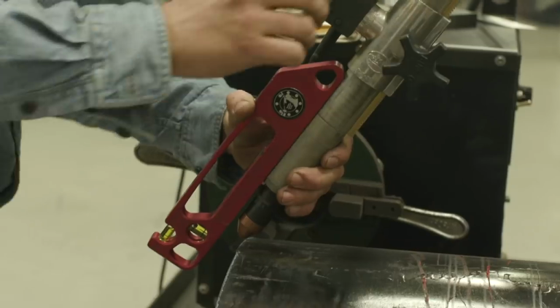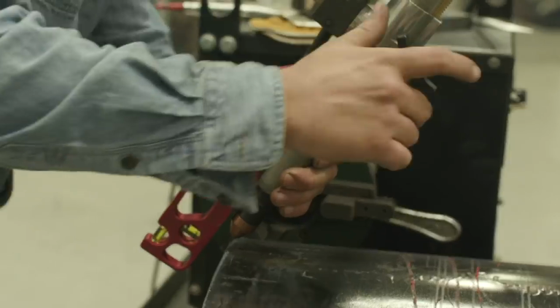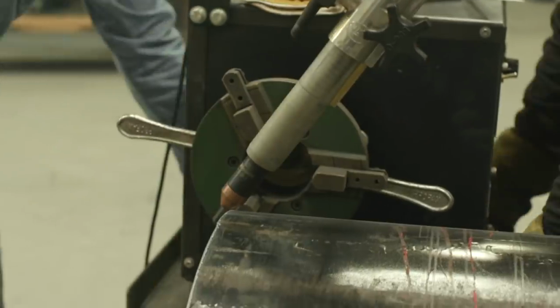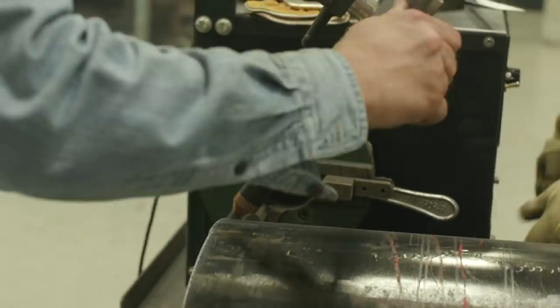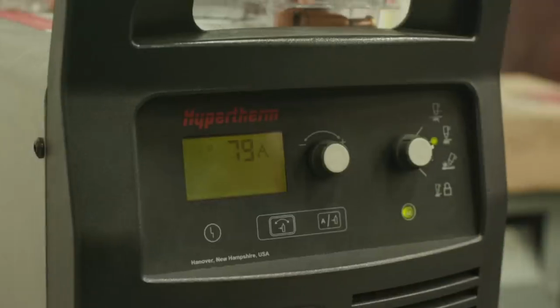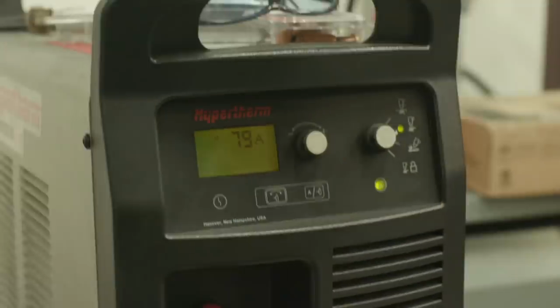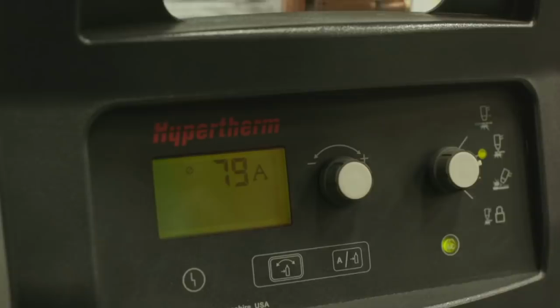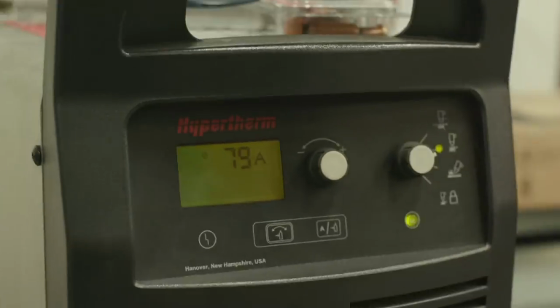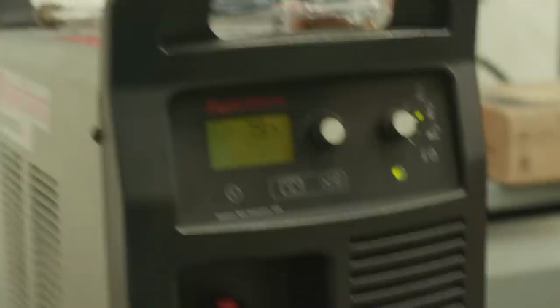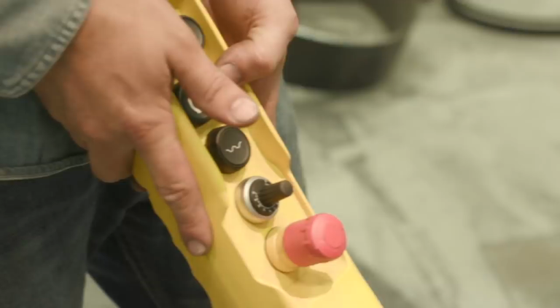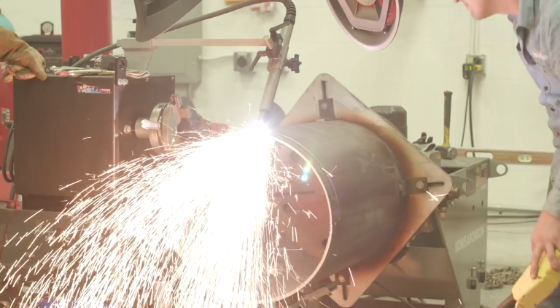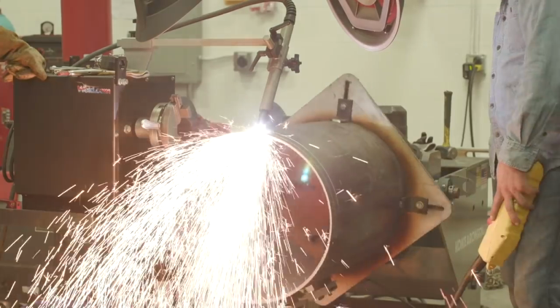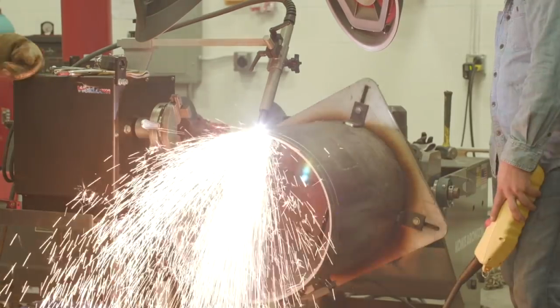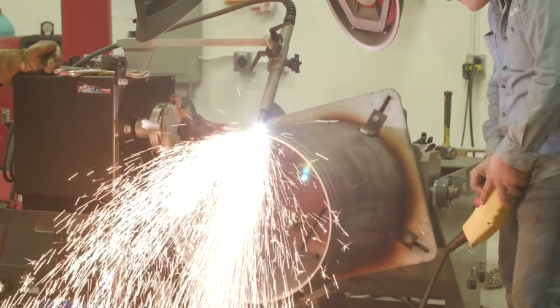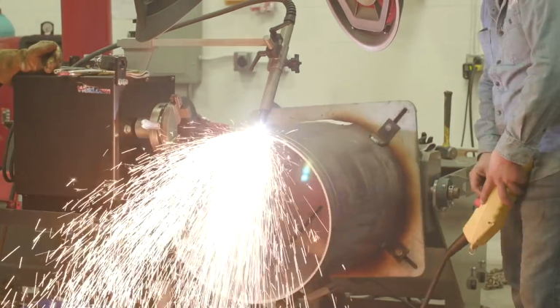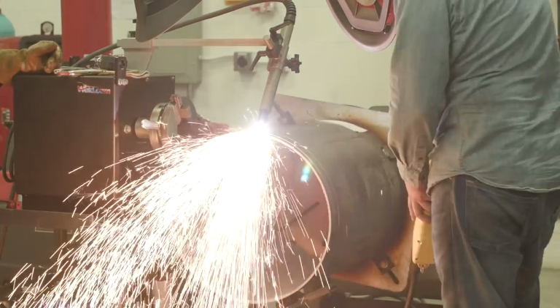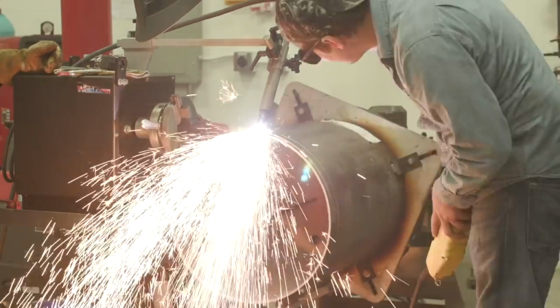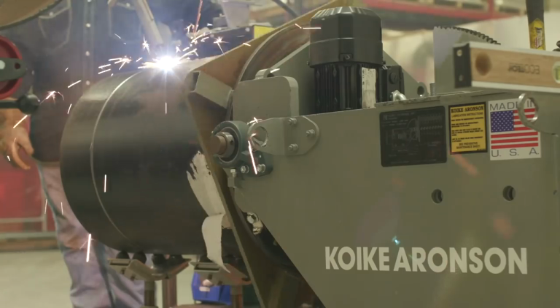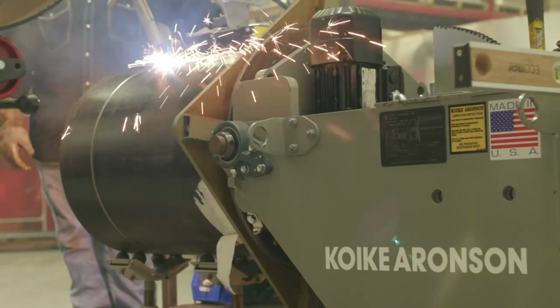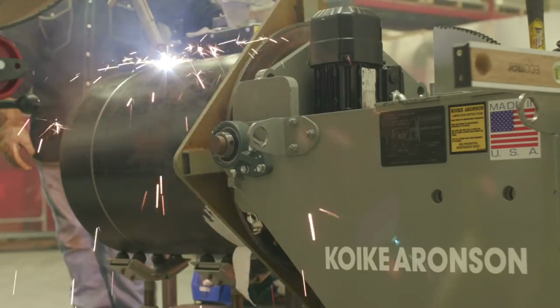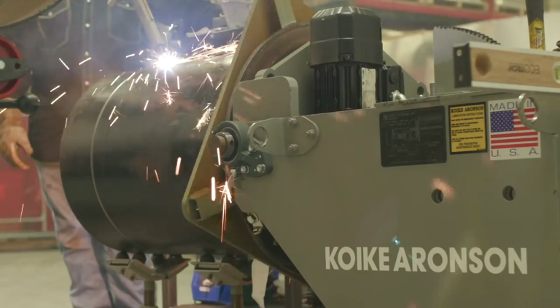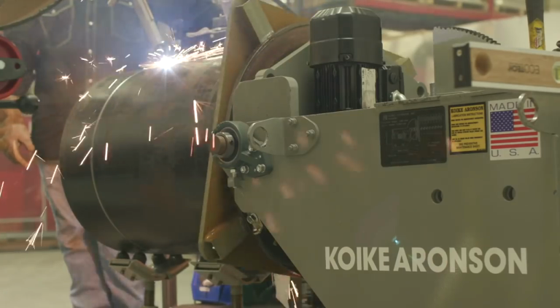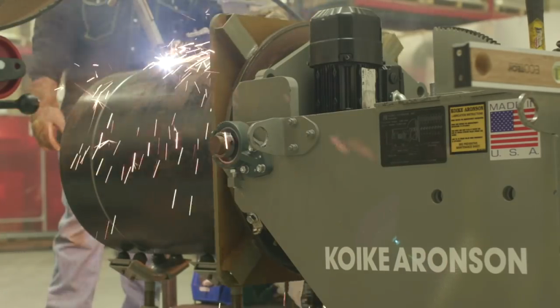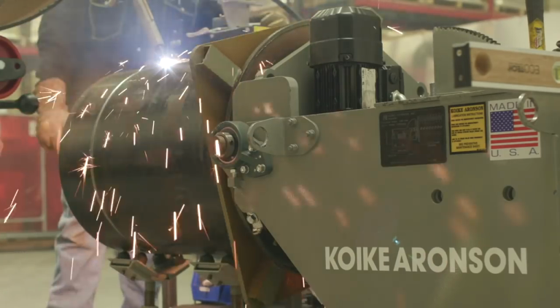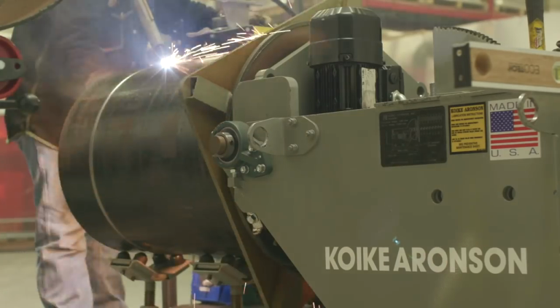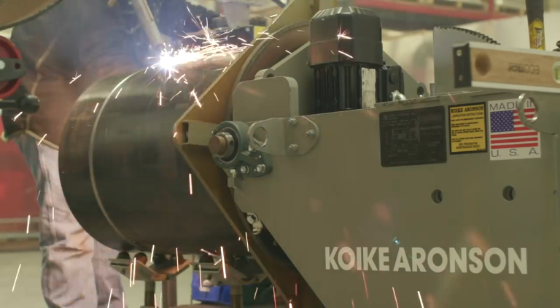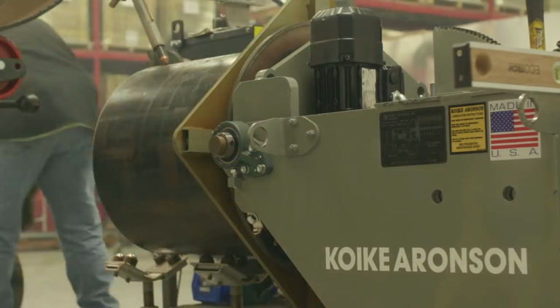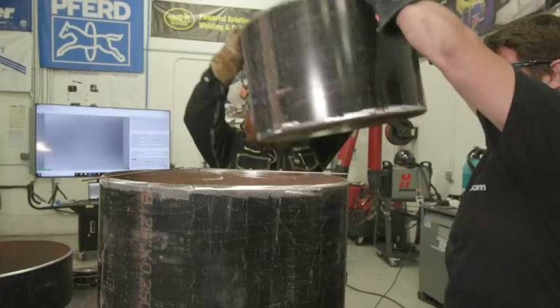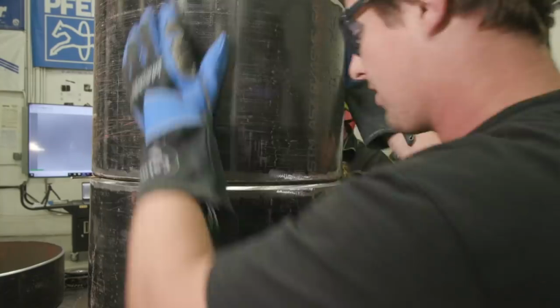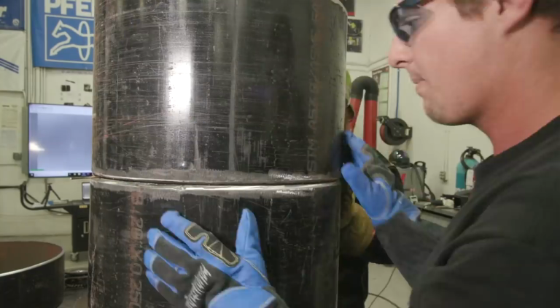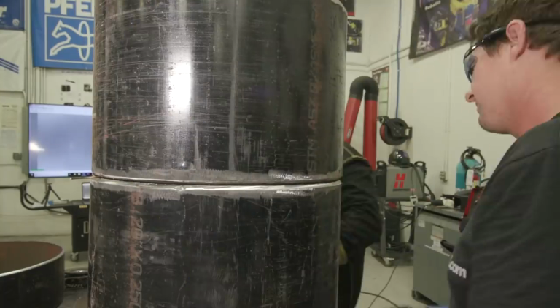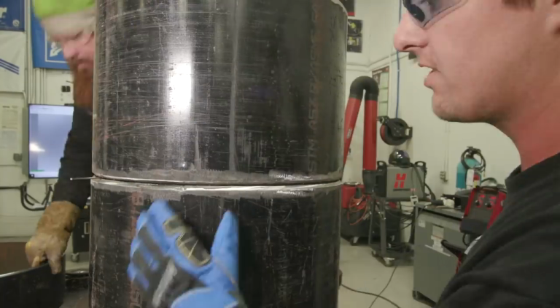Hey guys, welcome back to Weld.com. So today we're going to be doing some 20-inch Schedule 40 pipe rollout in the 1G position.